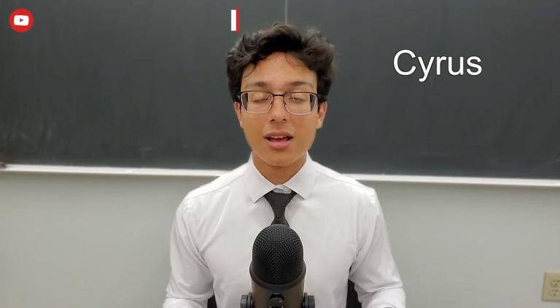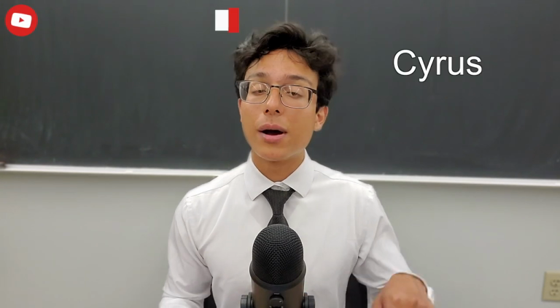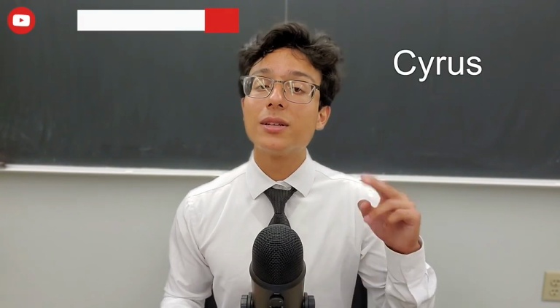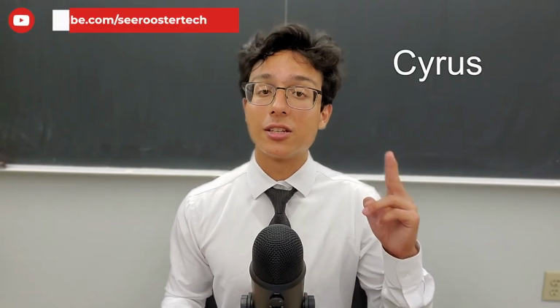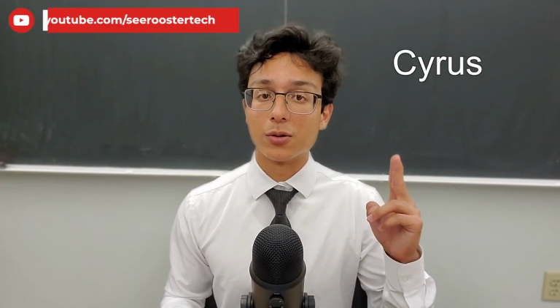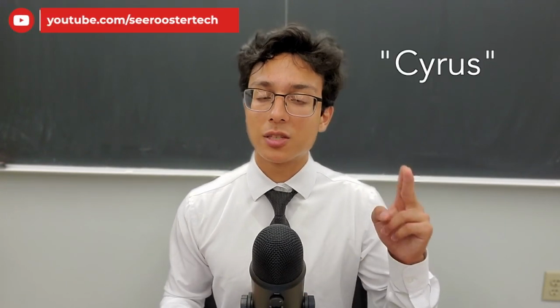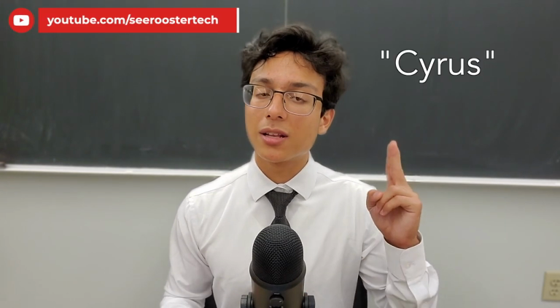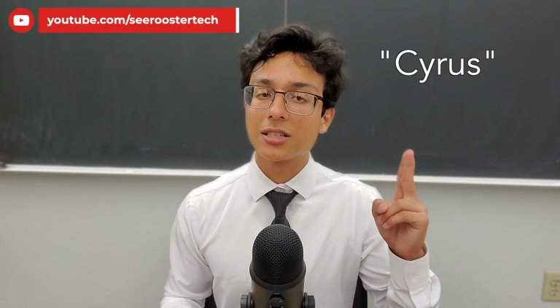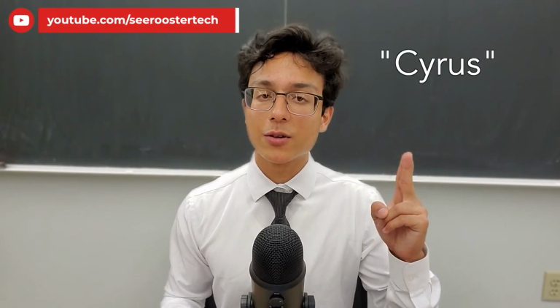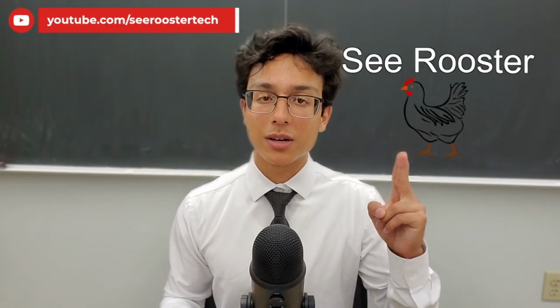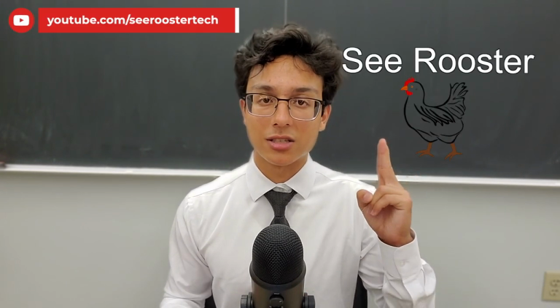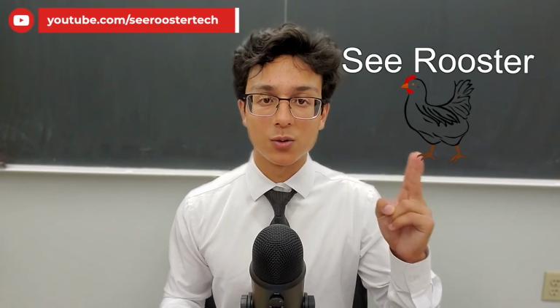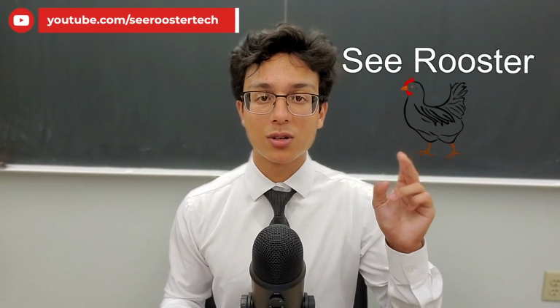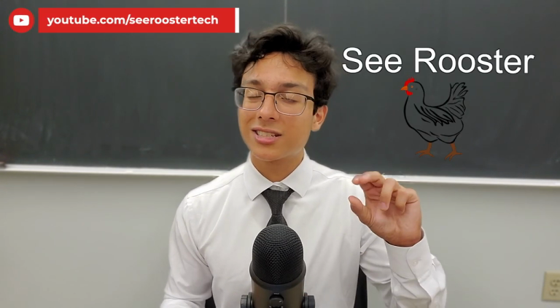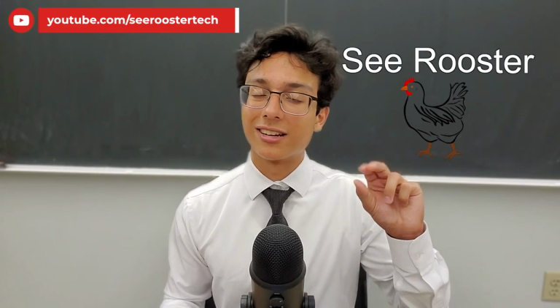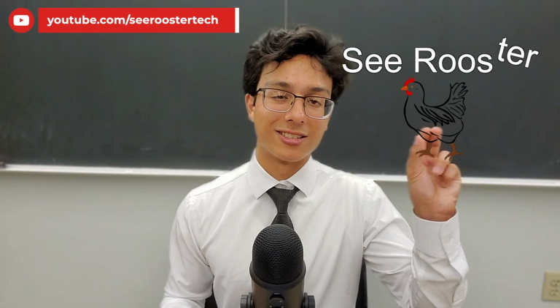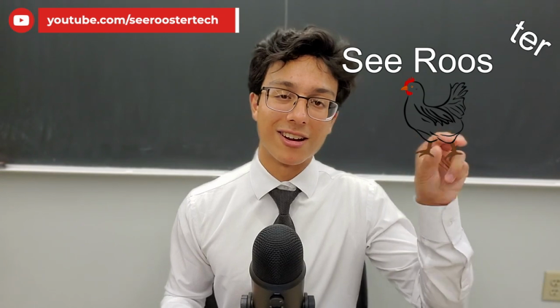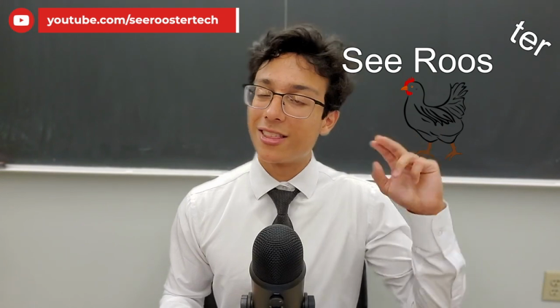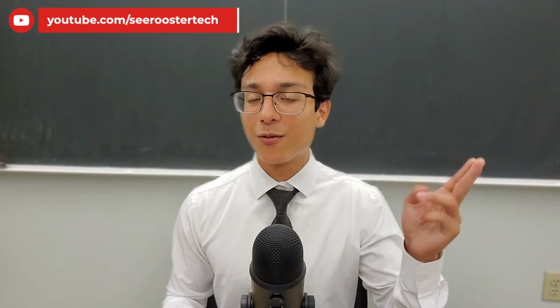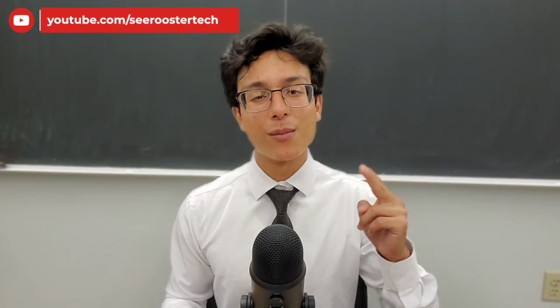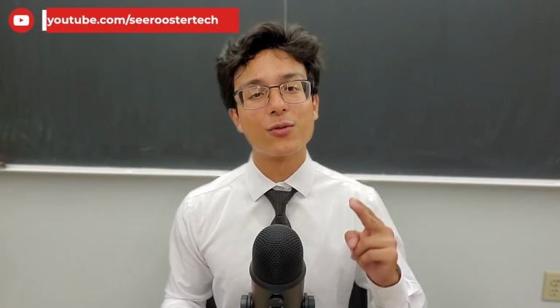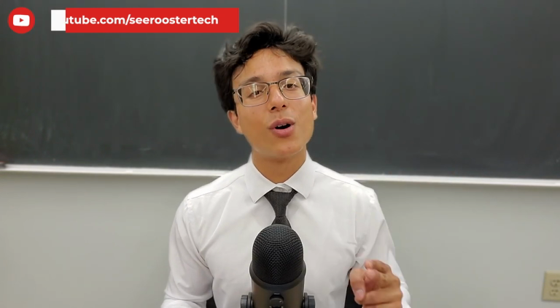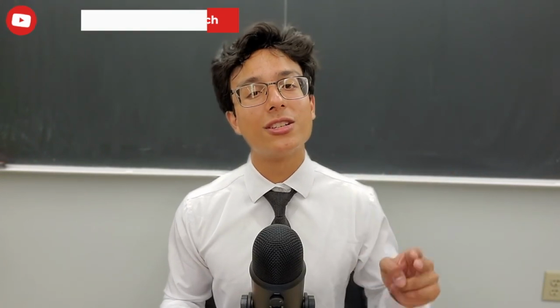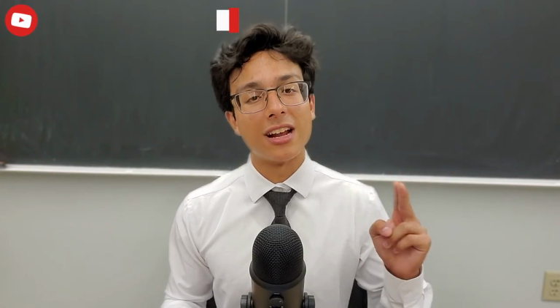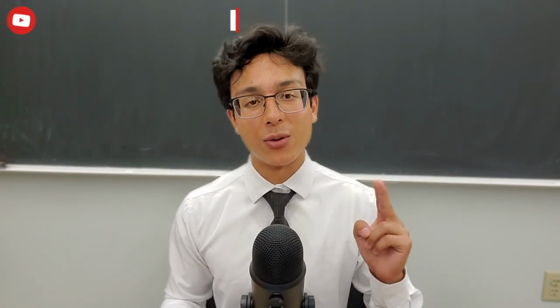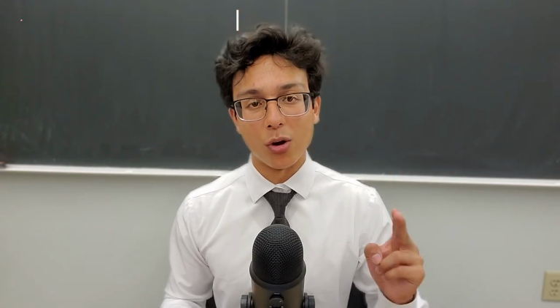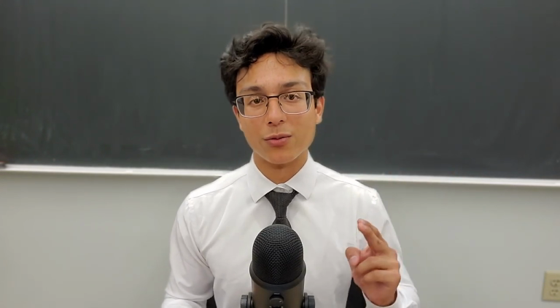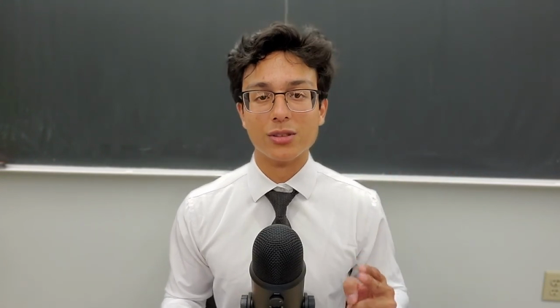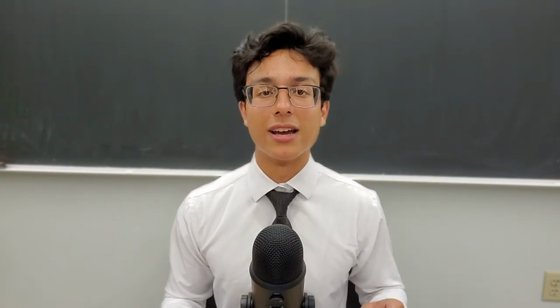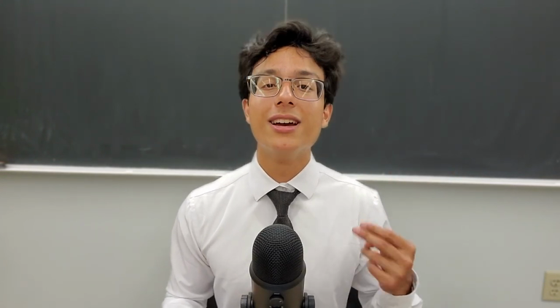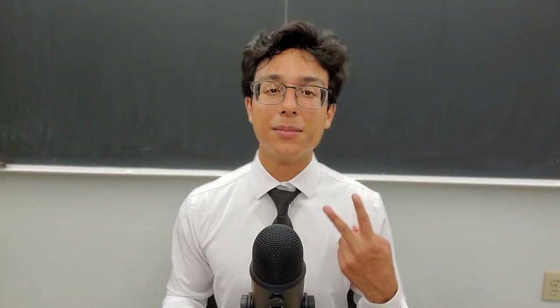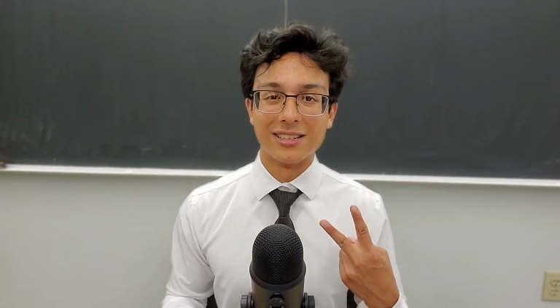My name is Sirus — it's spelled like Cyrus, pronounced like C-rooster, just take out the tear. Thank you very much for watching, and have a wonderful day. Peace.